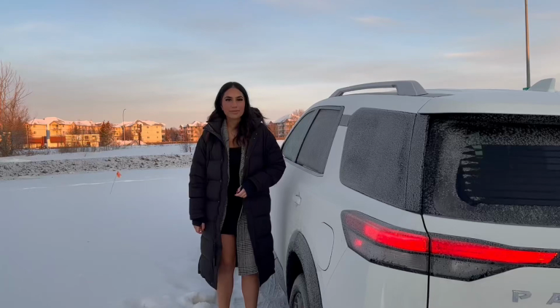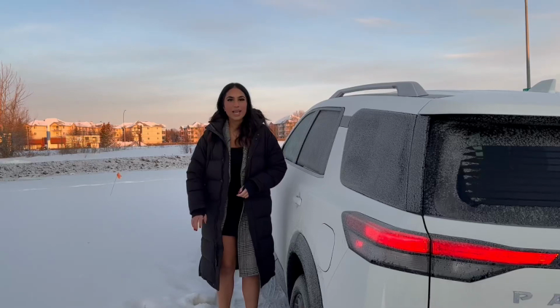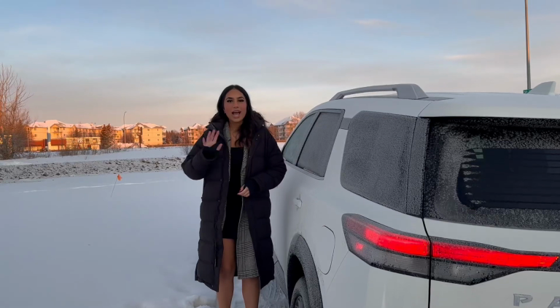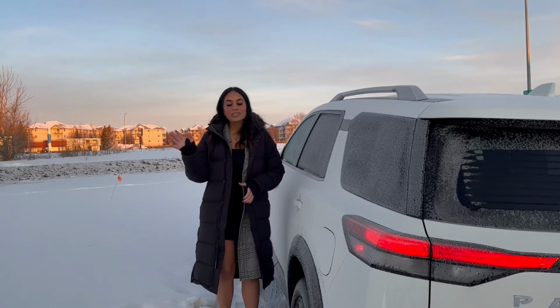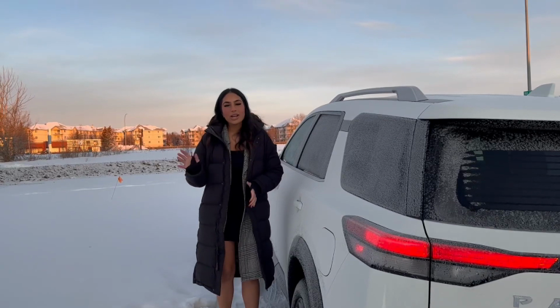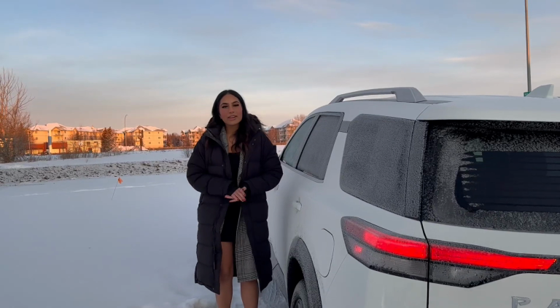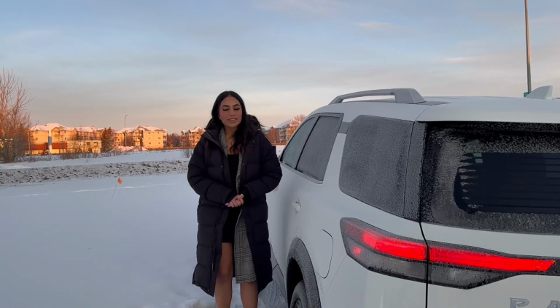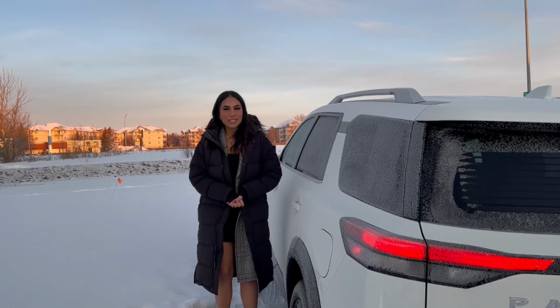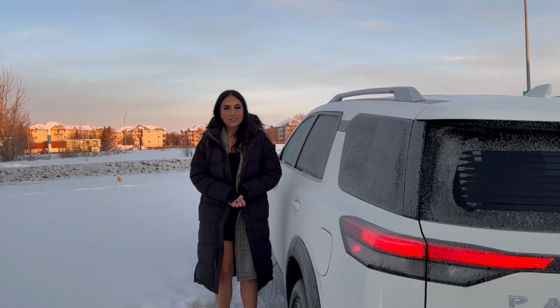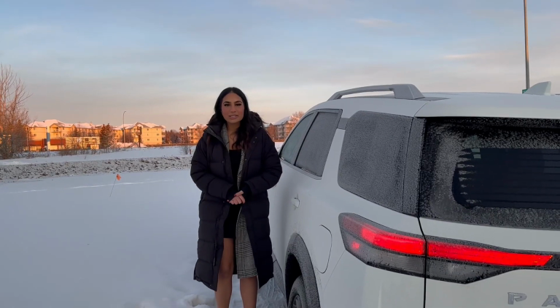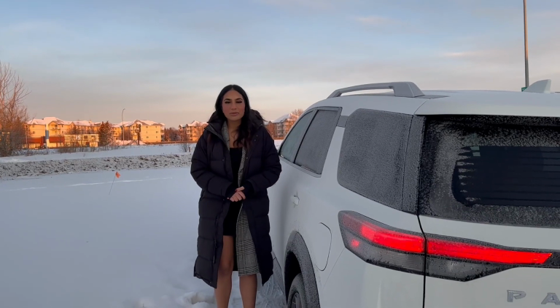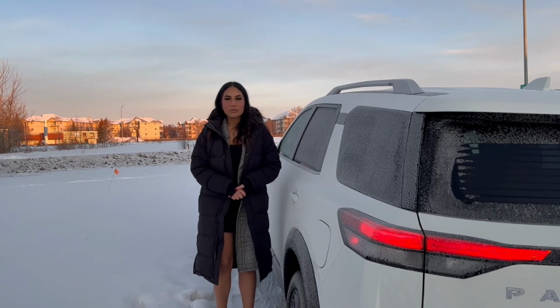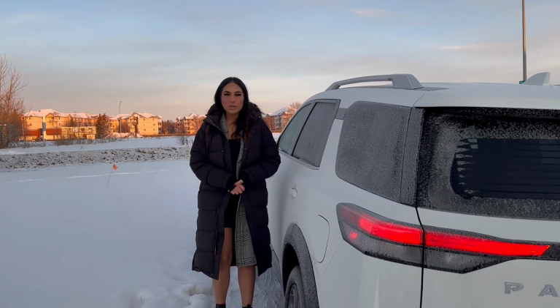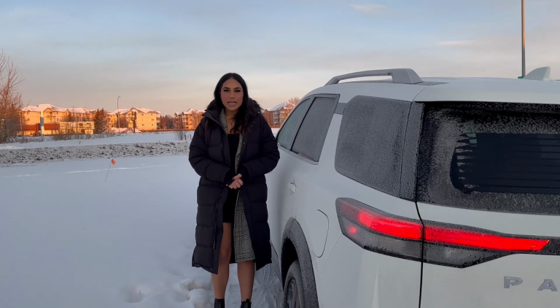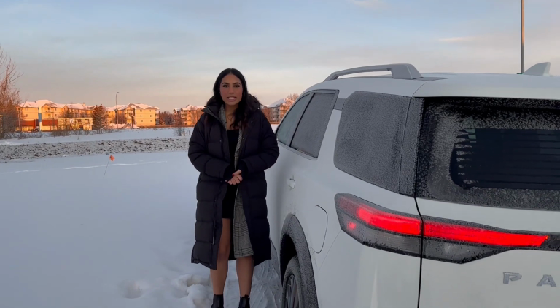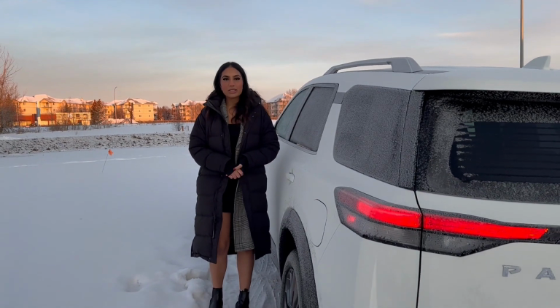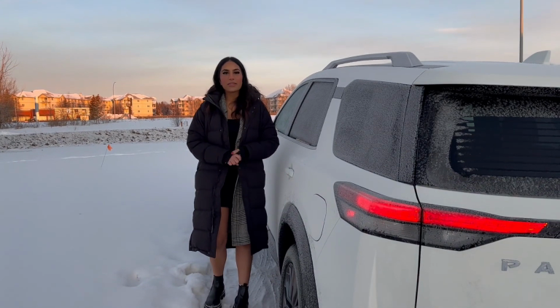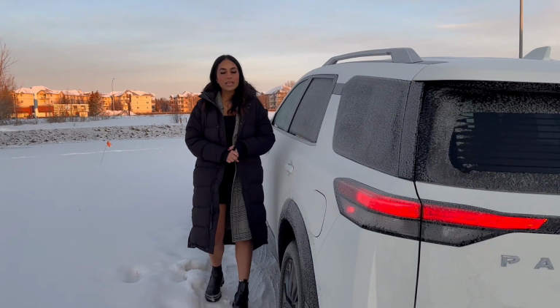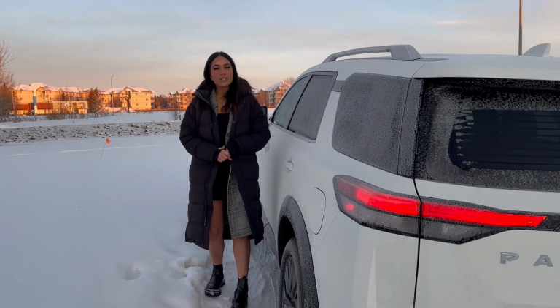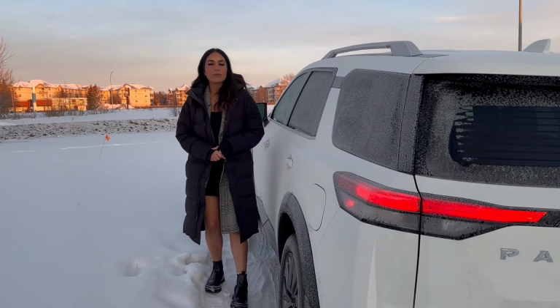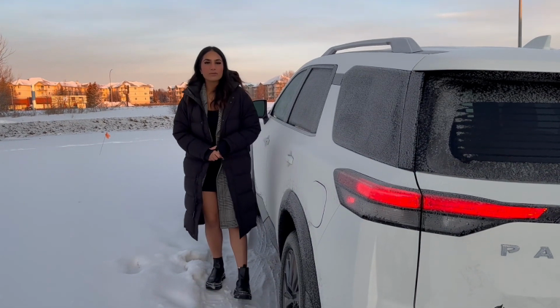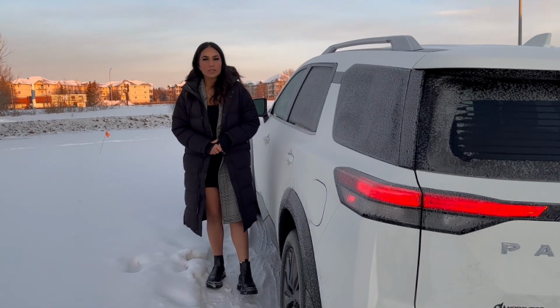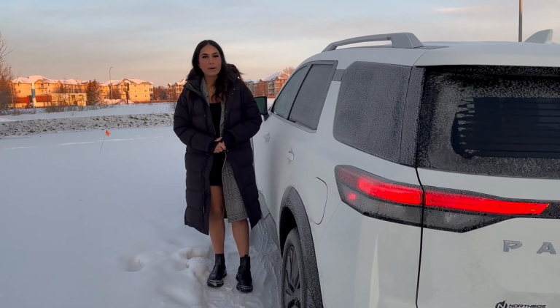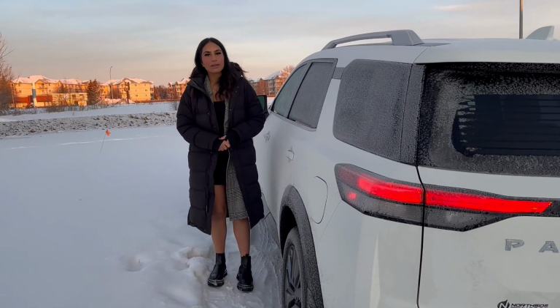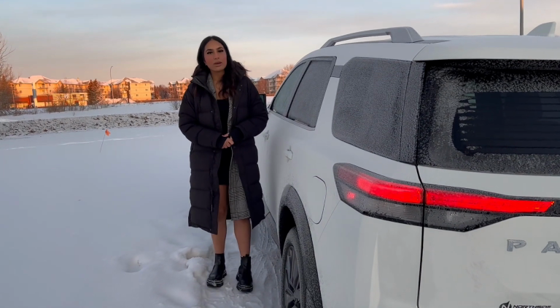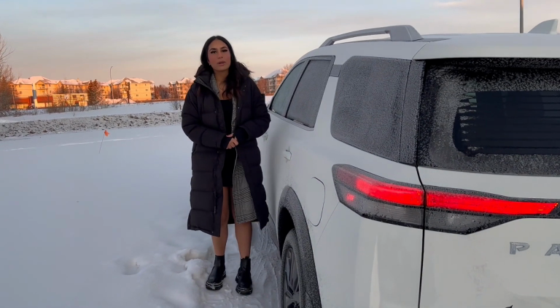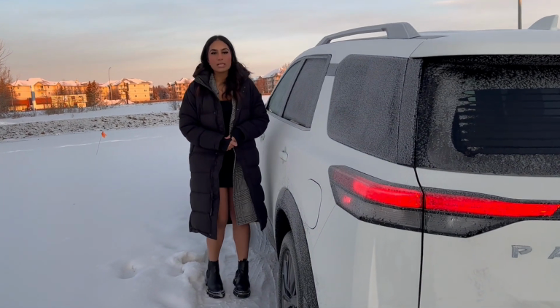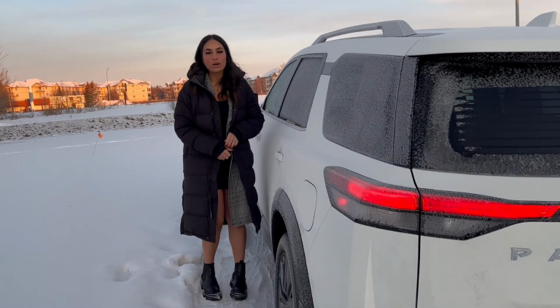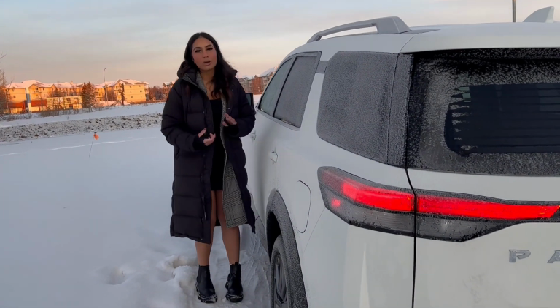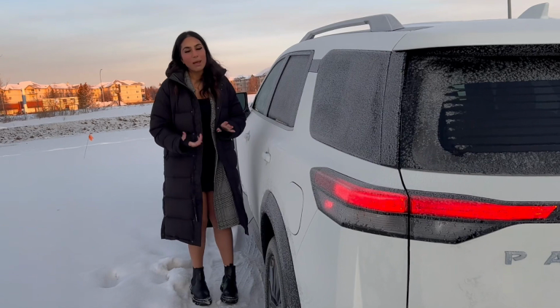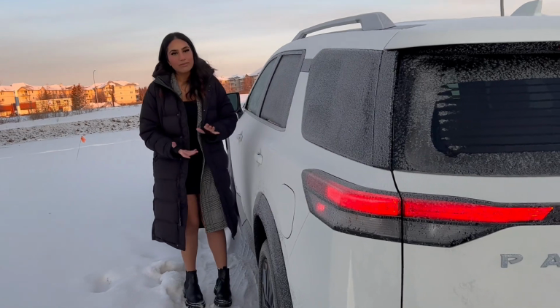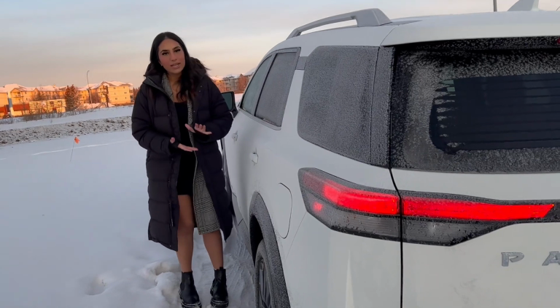Hi Trevor, this is Jasmine from Northside Nissan. Thank you so much for inquiring with us on our Pathfinder.